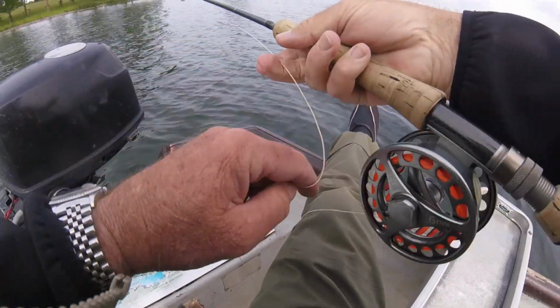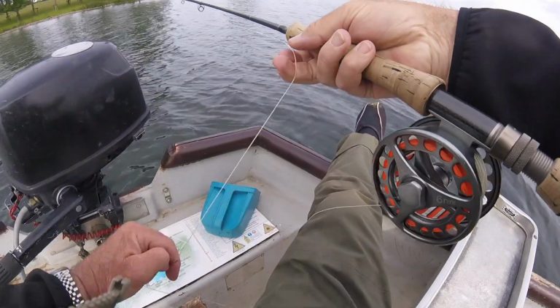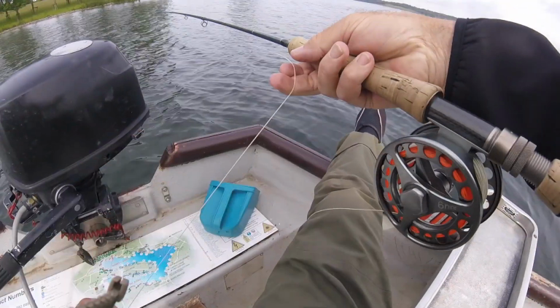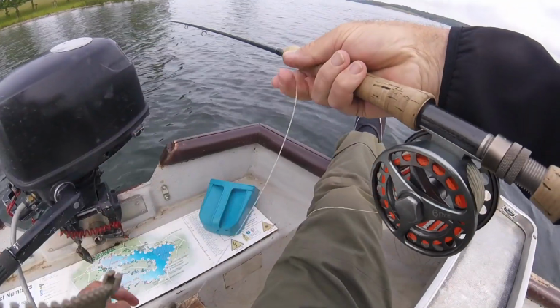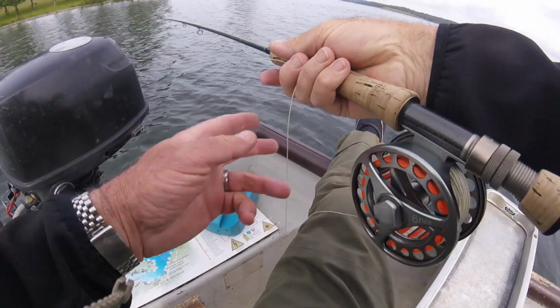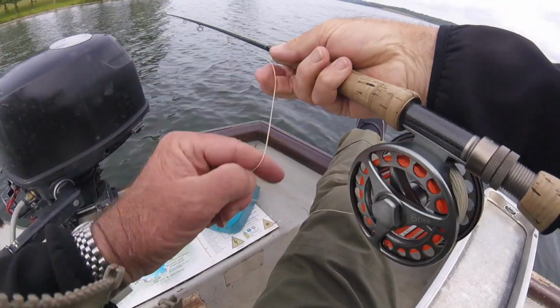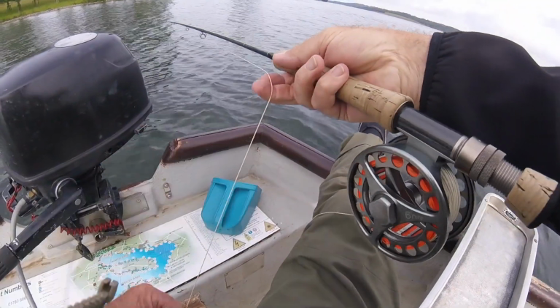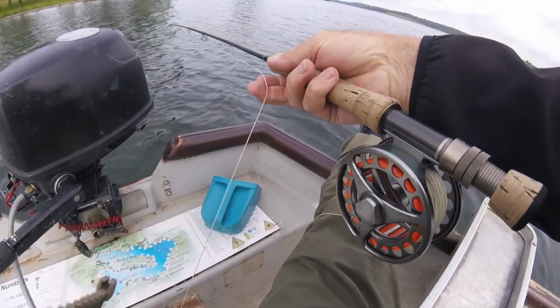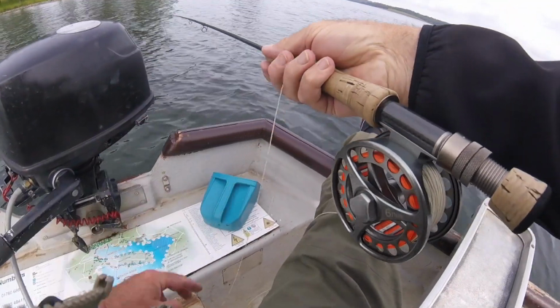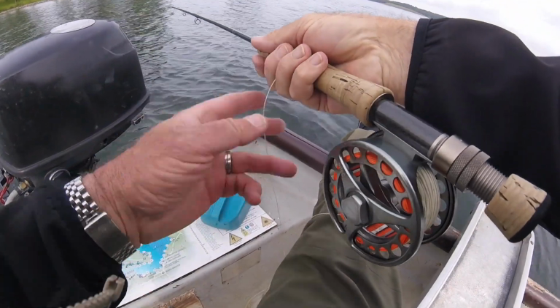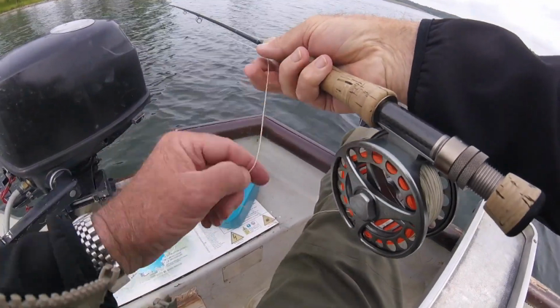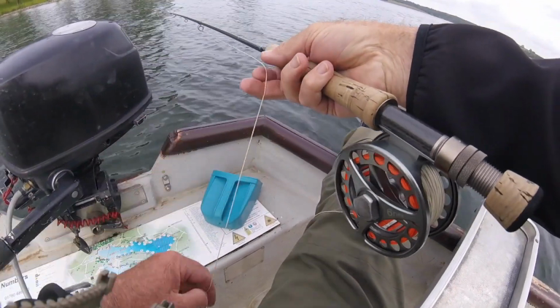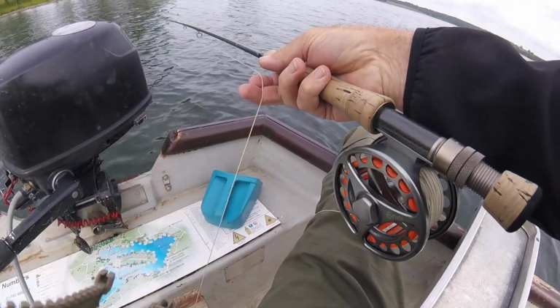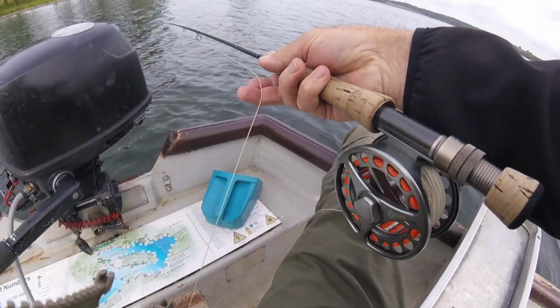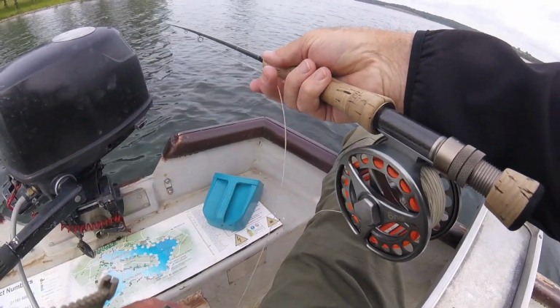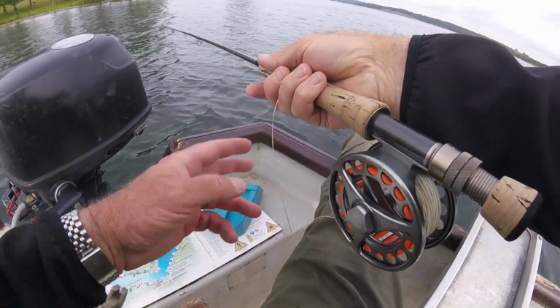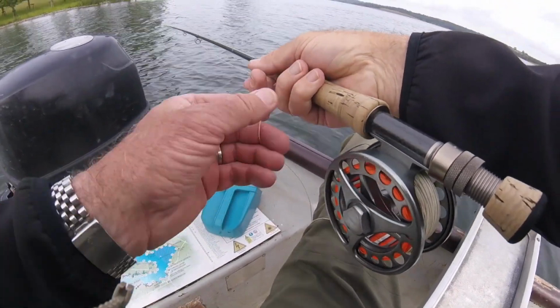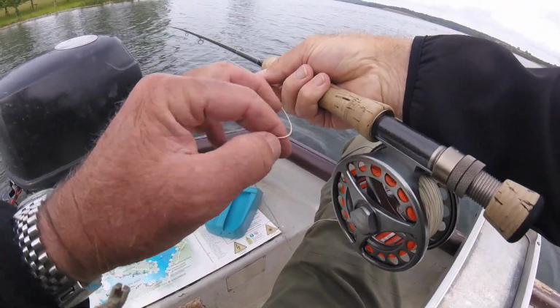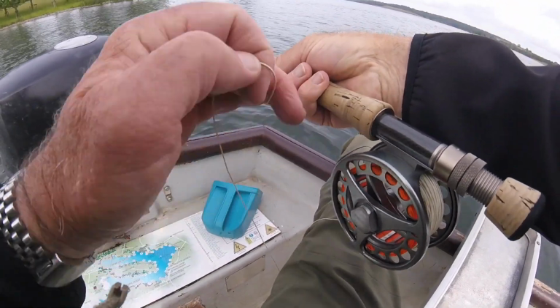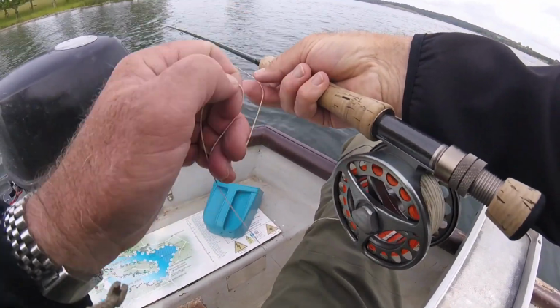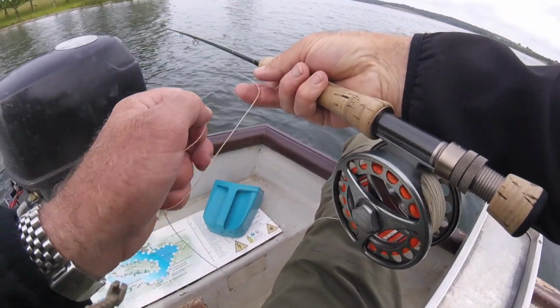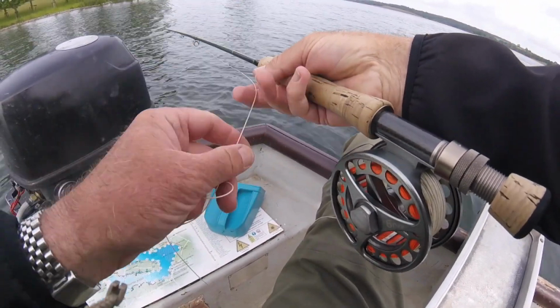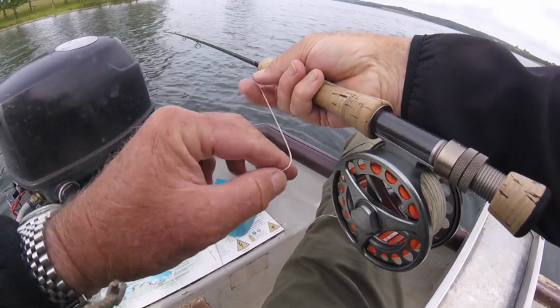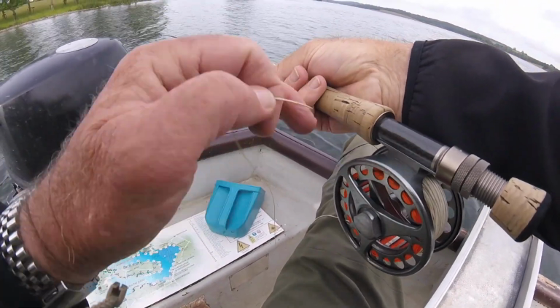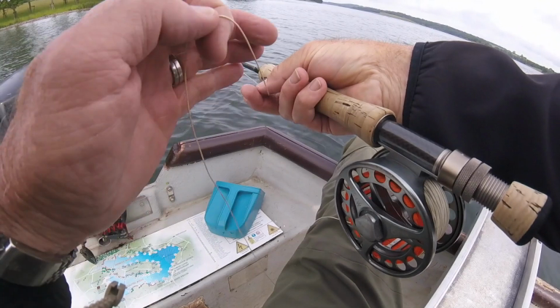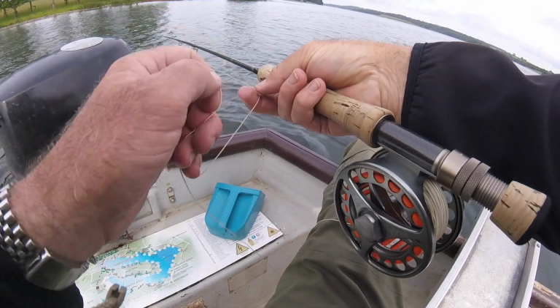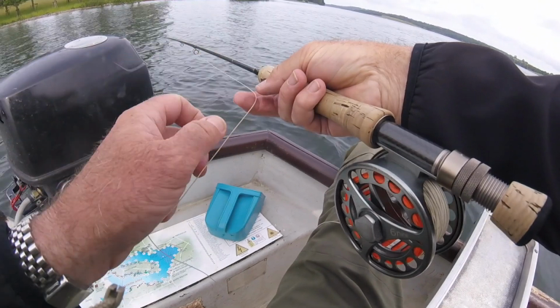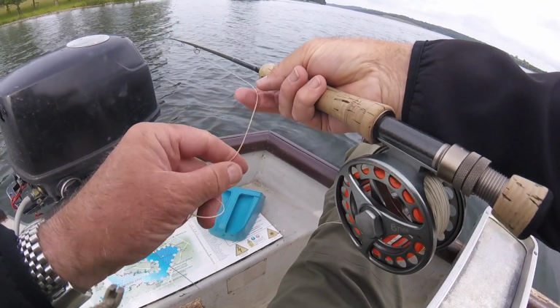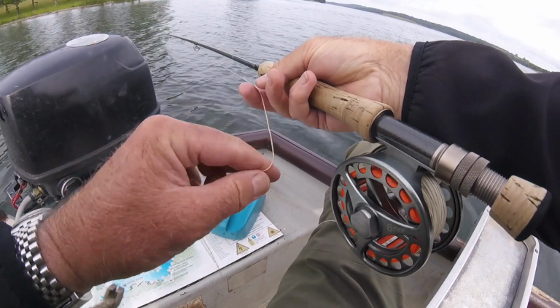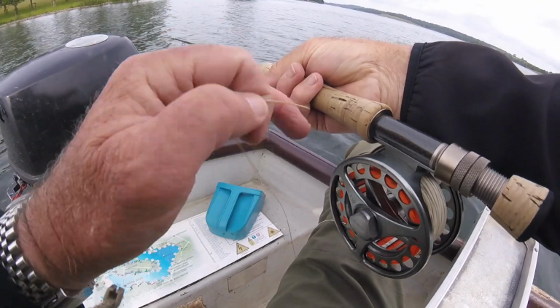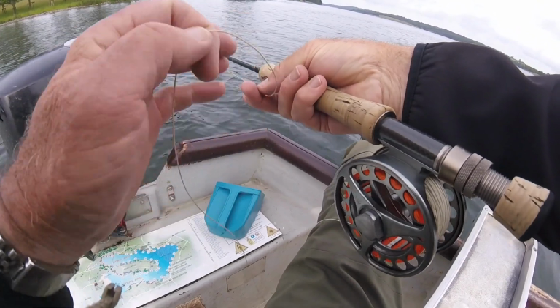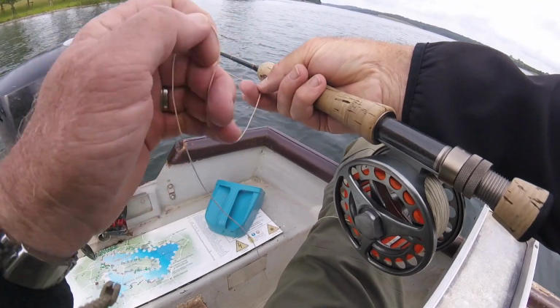The fish are always travelling upwind, so you've got to cast upwind of where you last saw the fish.